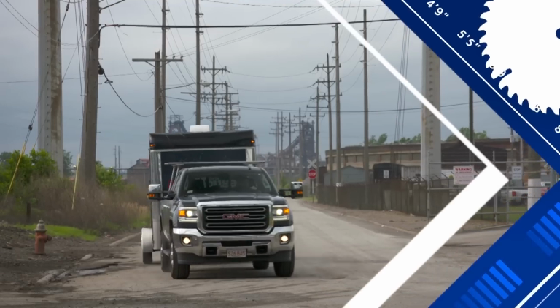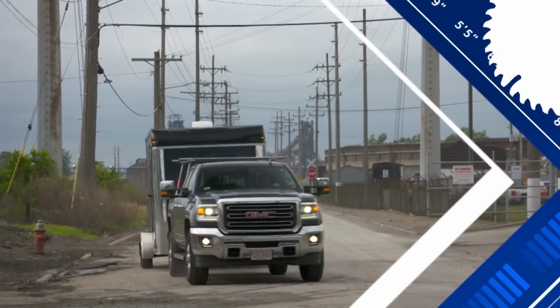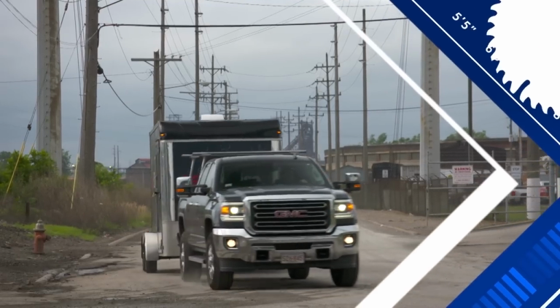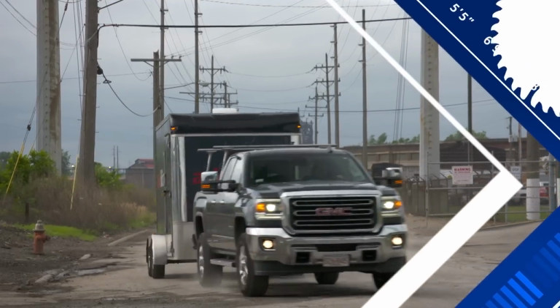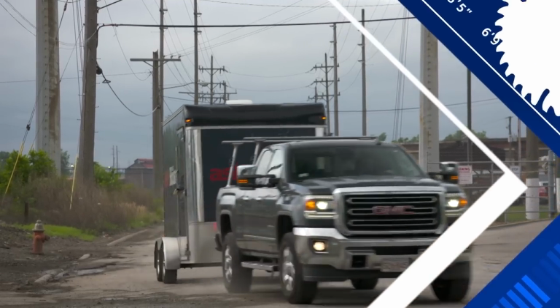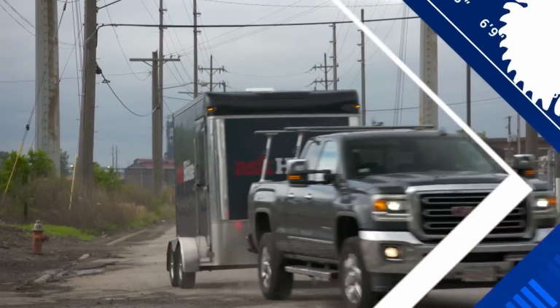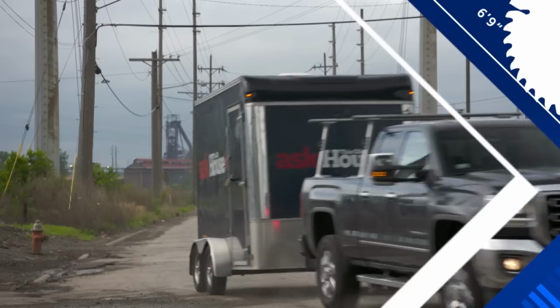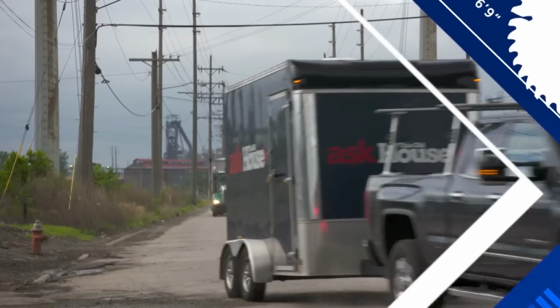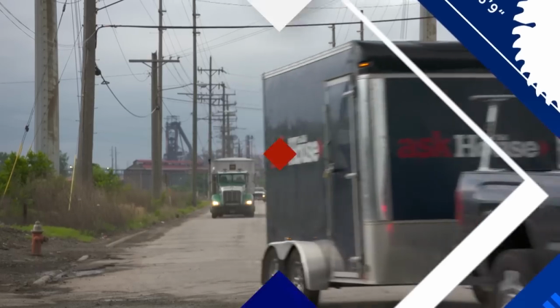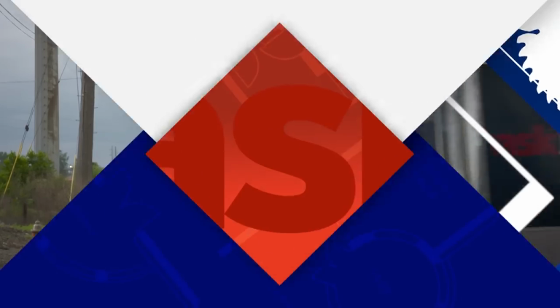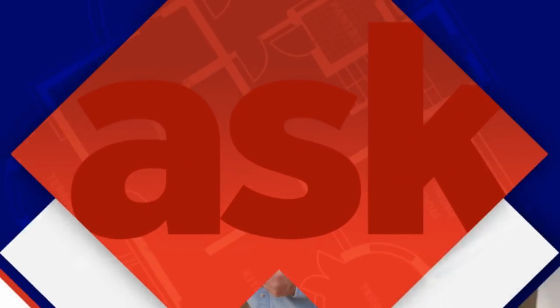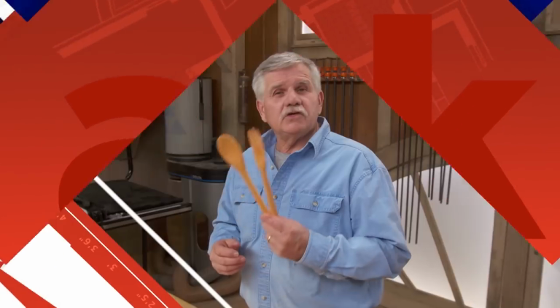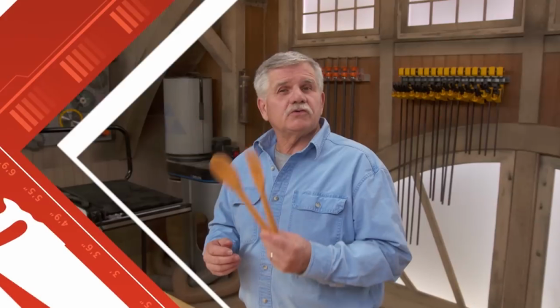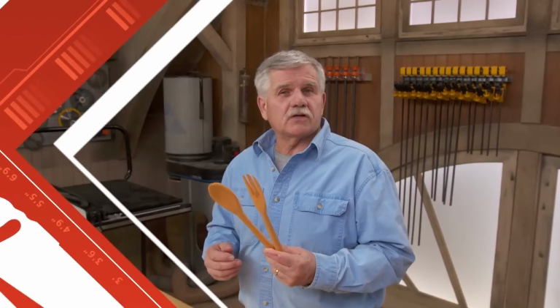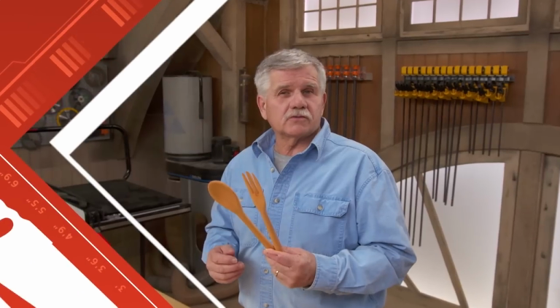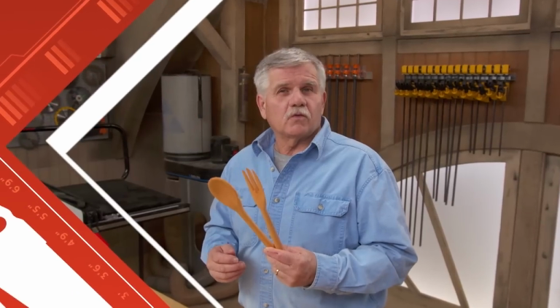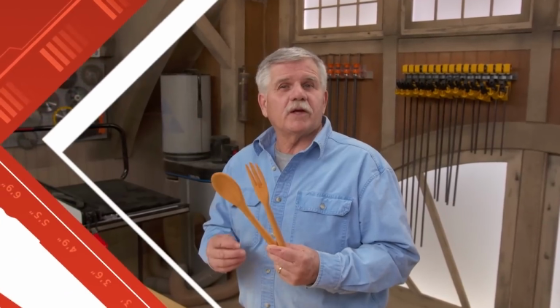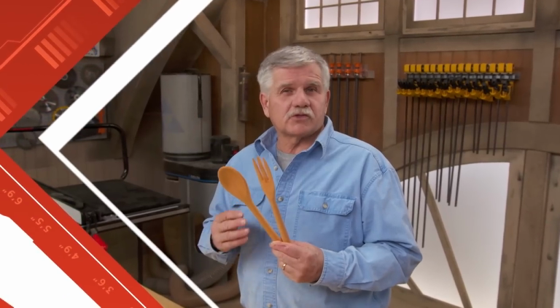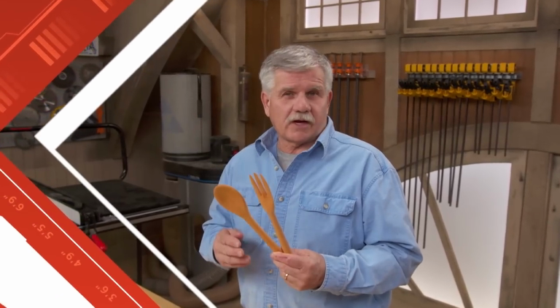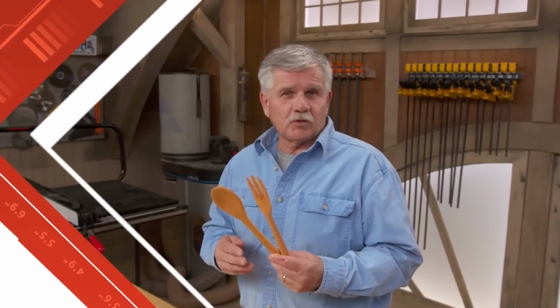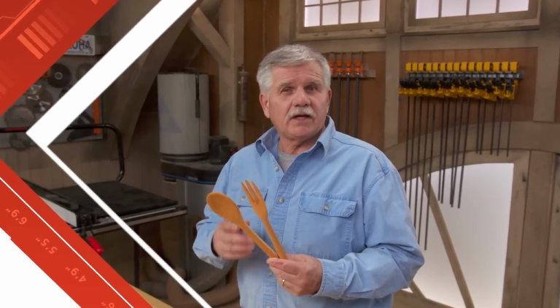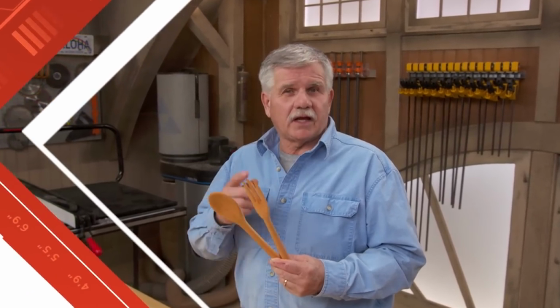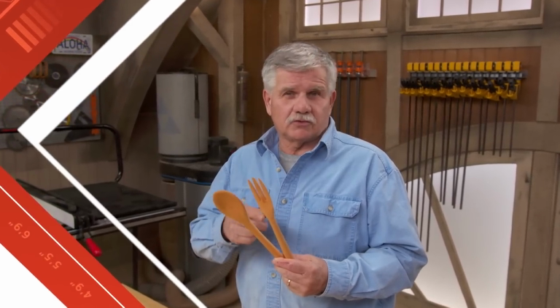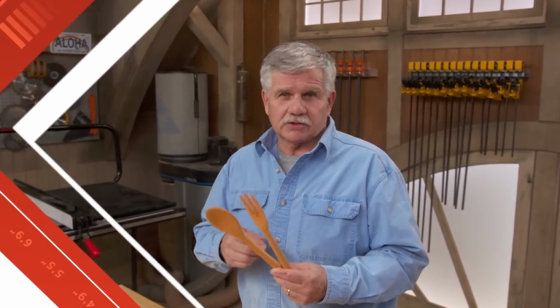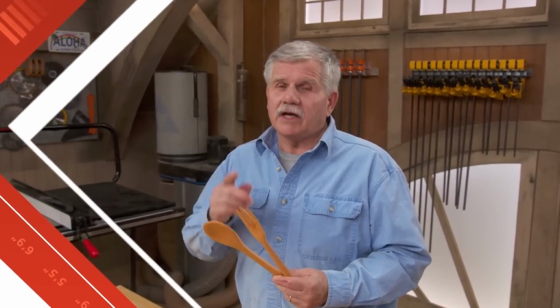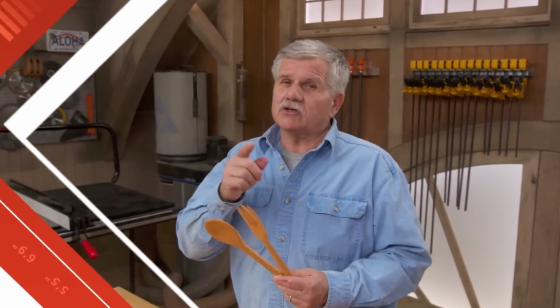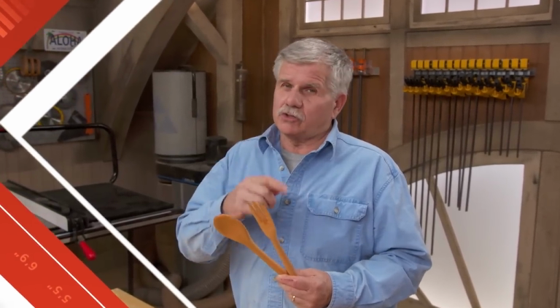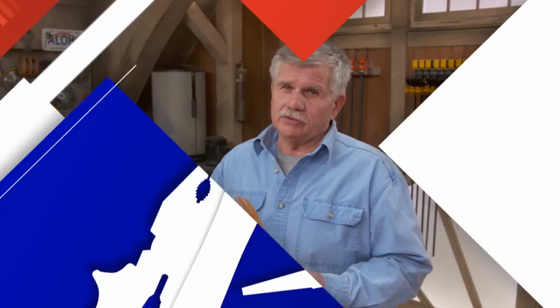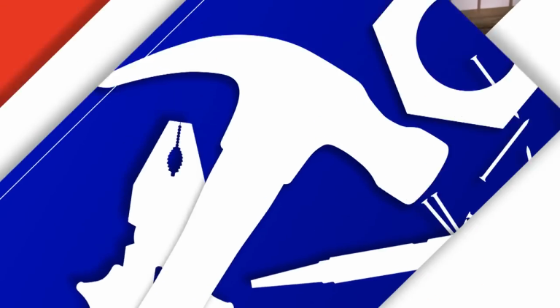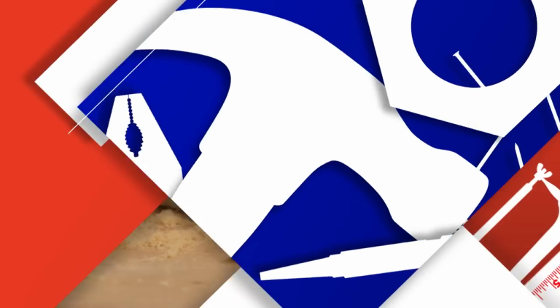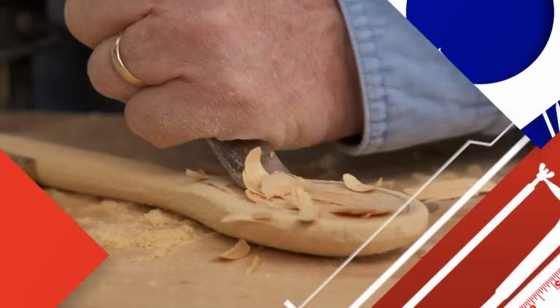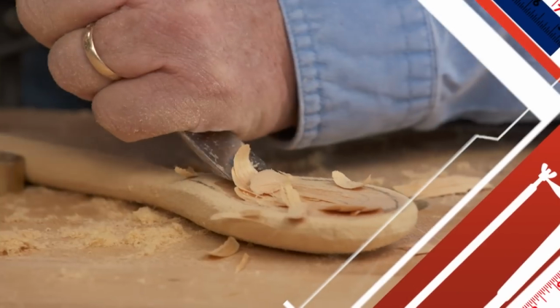Today on Ask This Old House, these utensils were made with scrap wood and hand tools, and I'll show you how to build it.